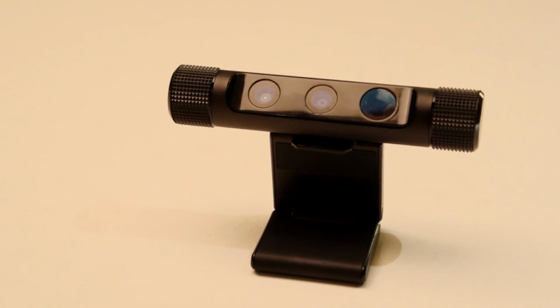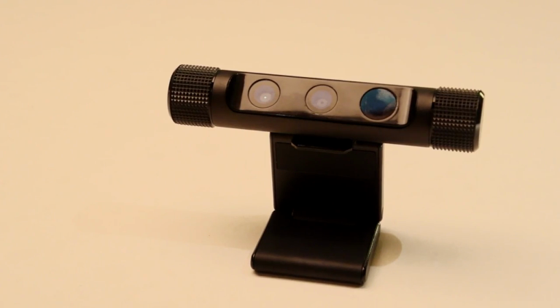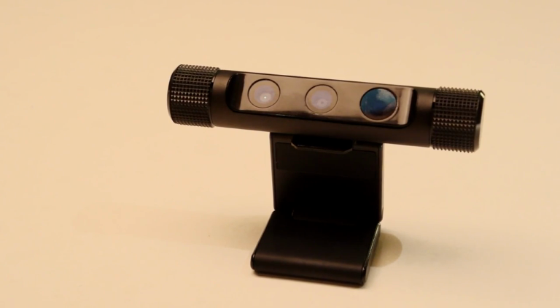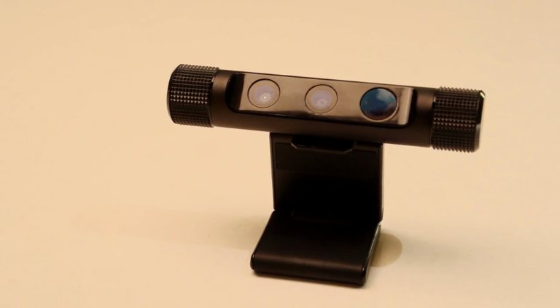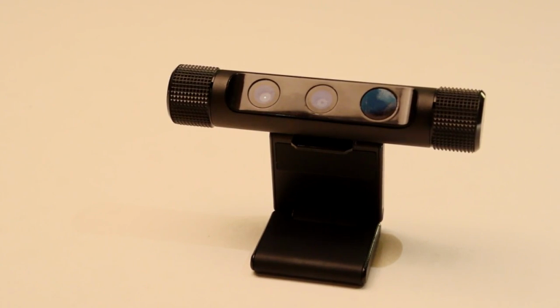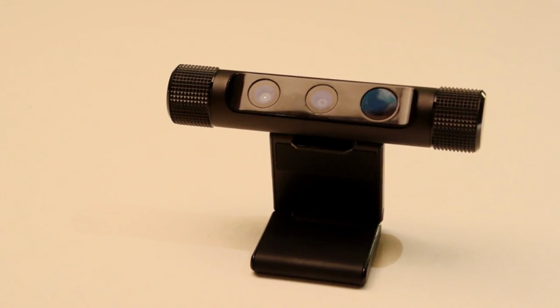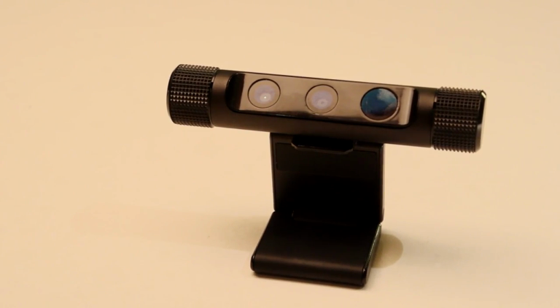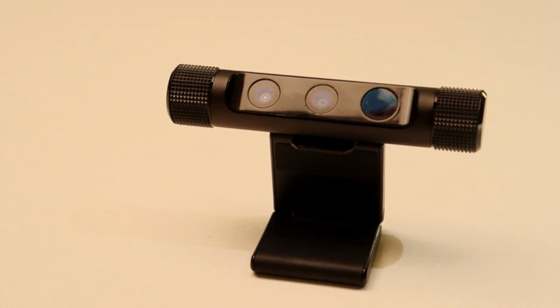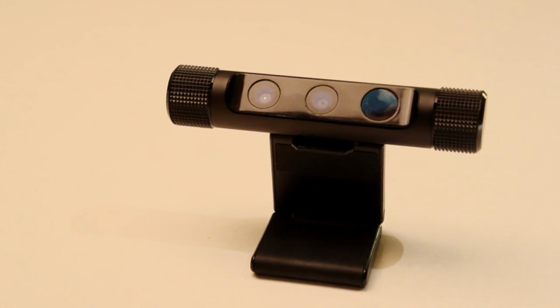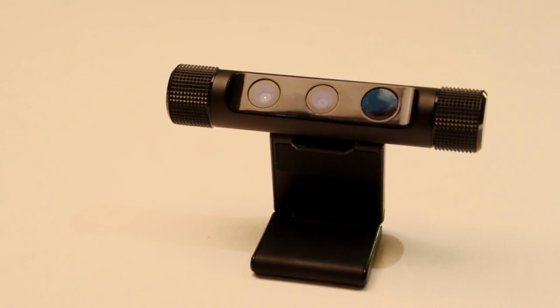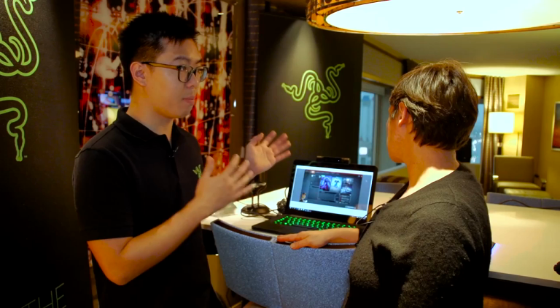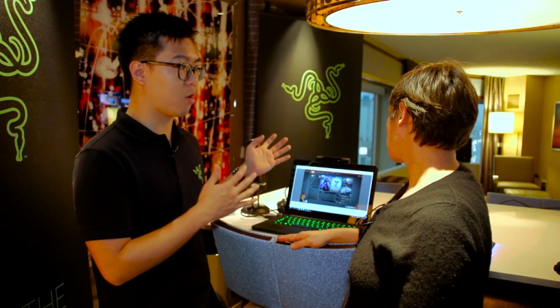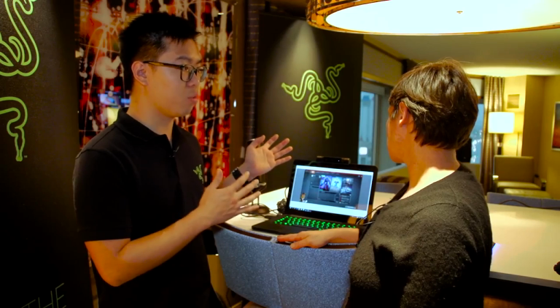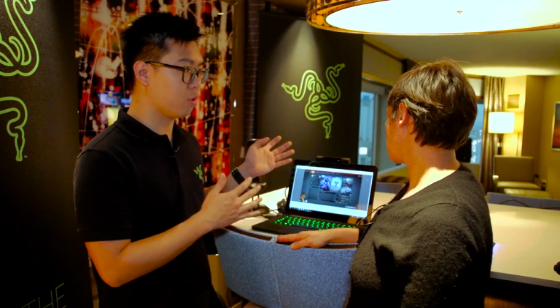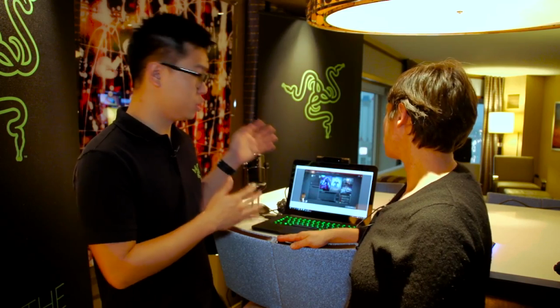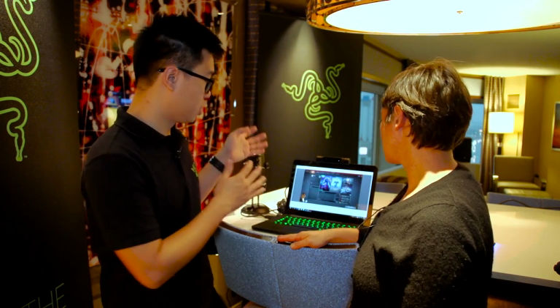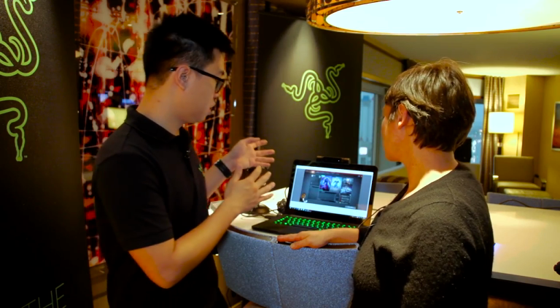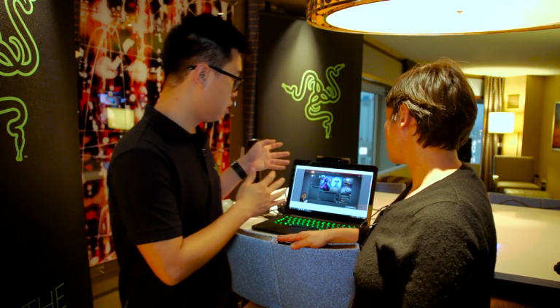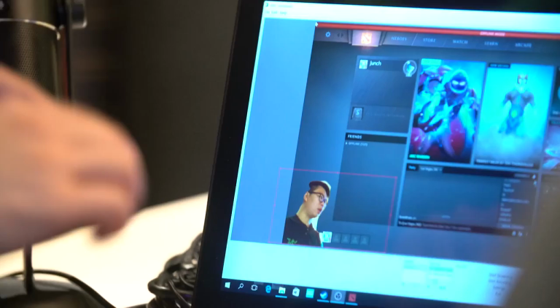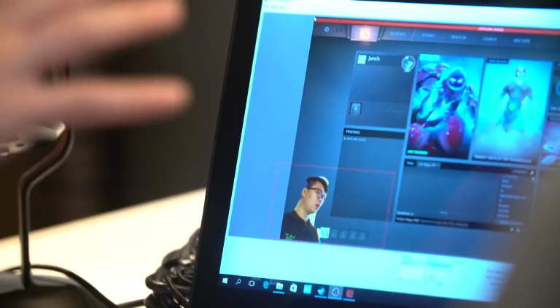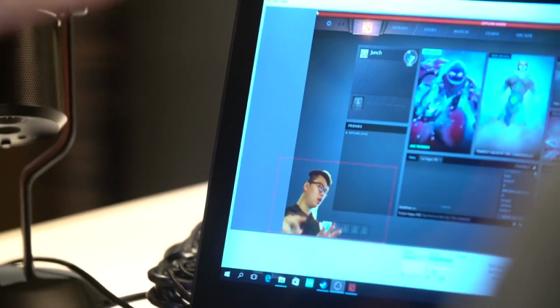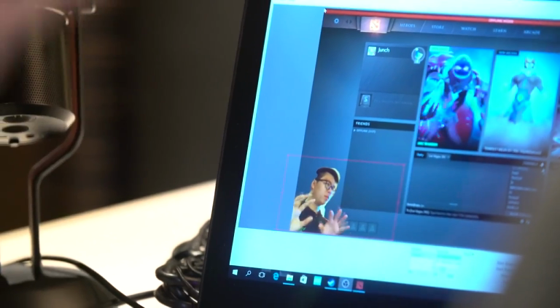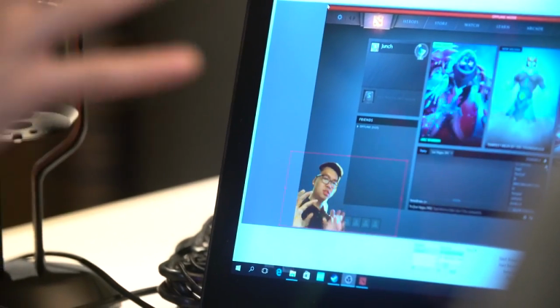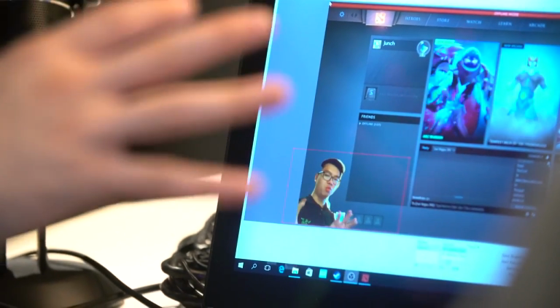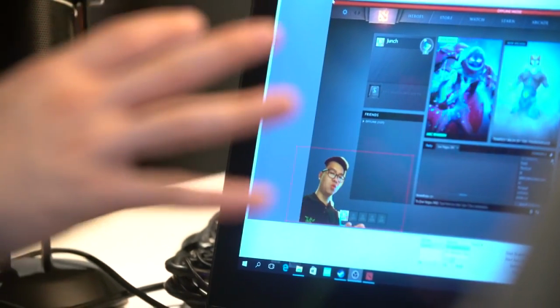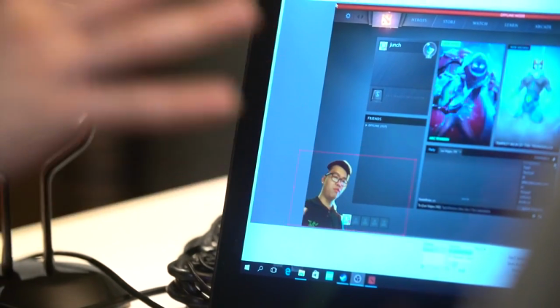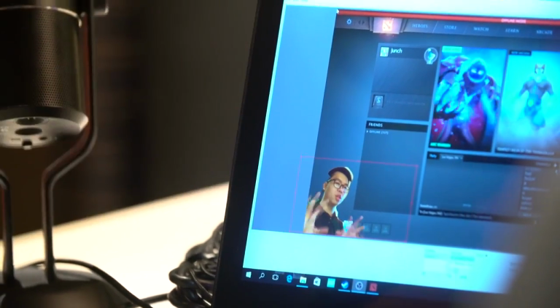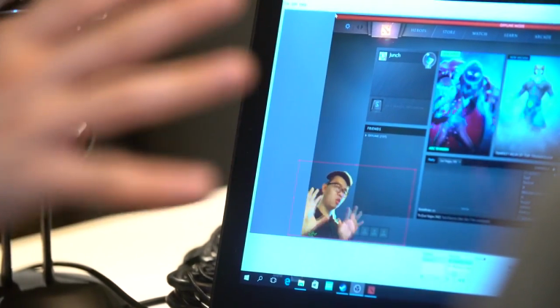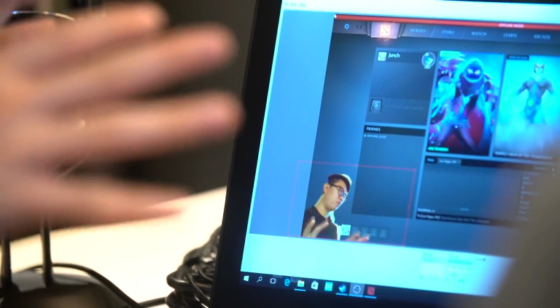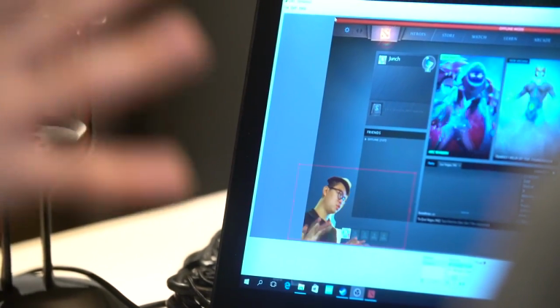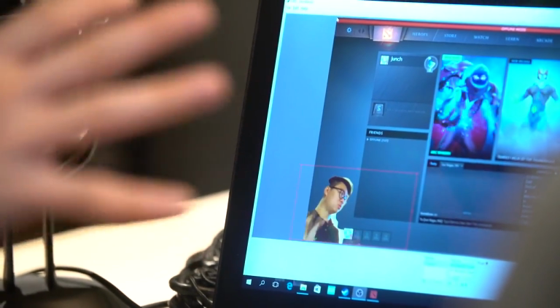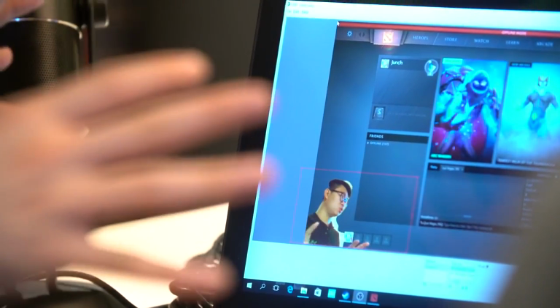In addition to that, the Razer Stargazer has dynamic background removal, which you can see here, and this is a really cool effect that a lot of professional streamers use.